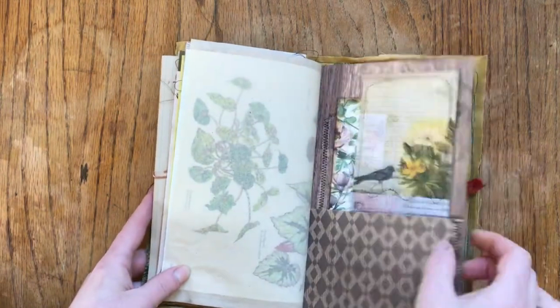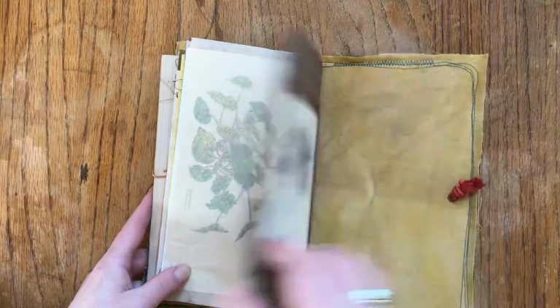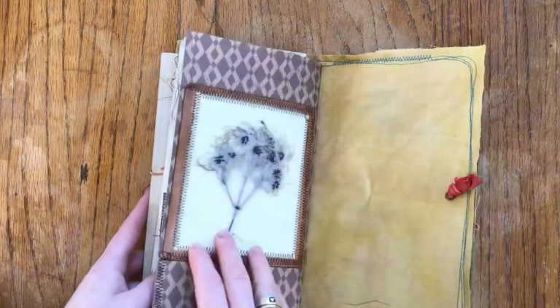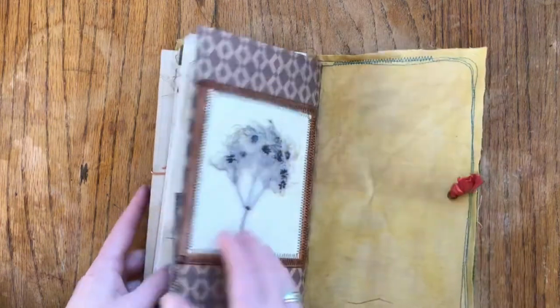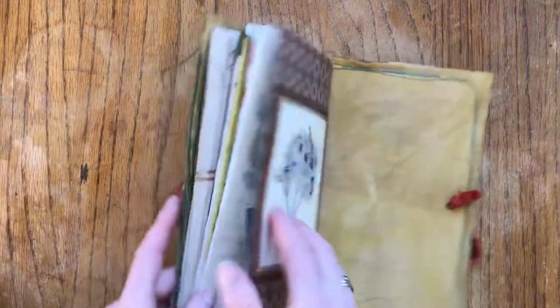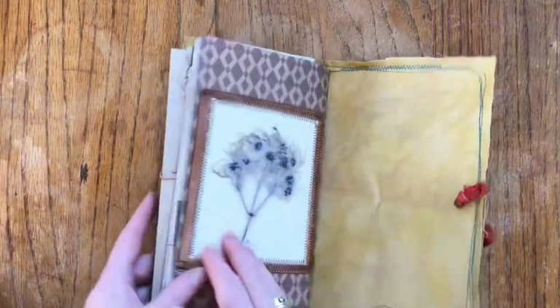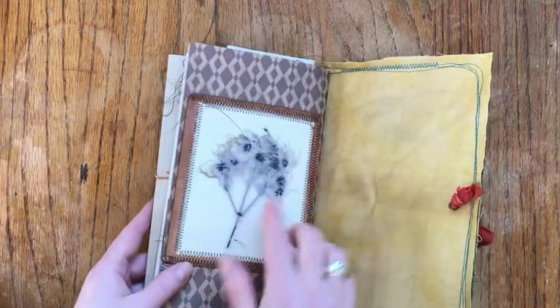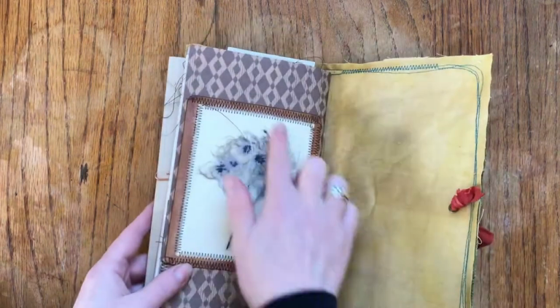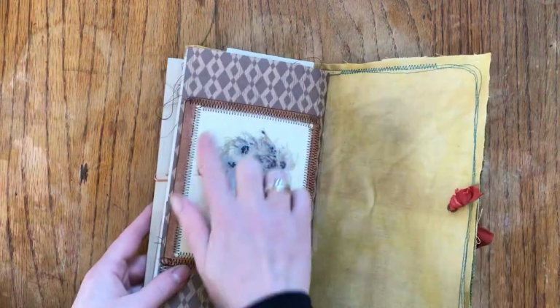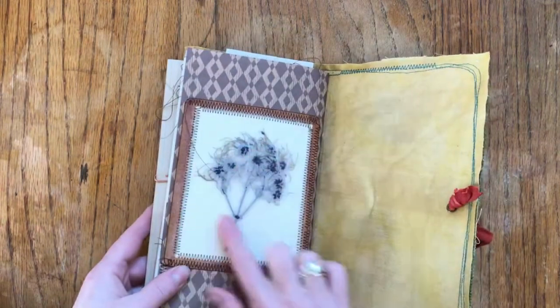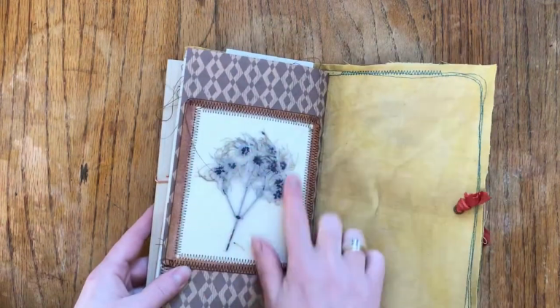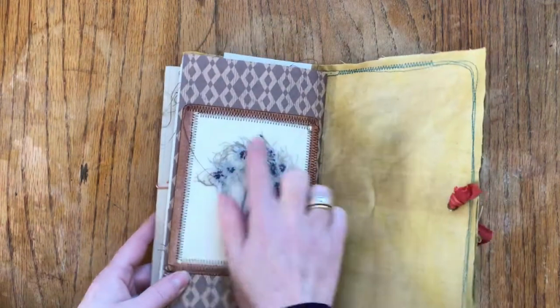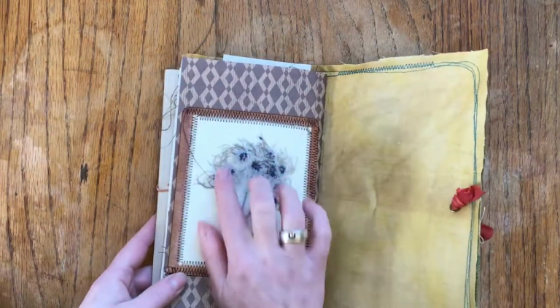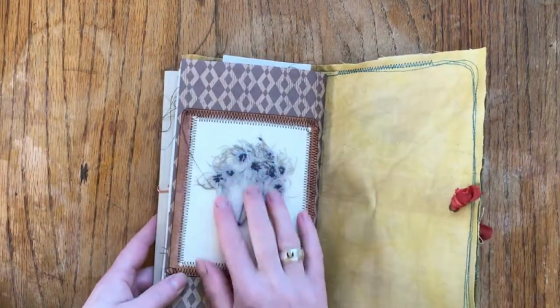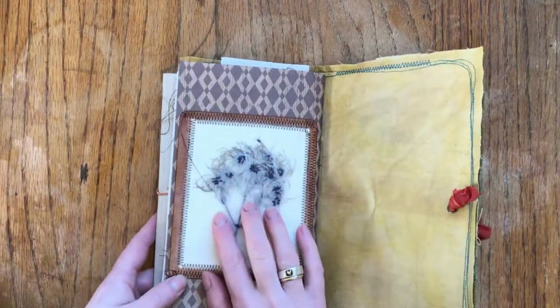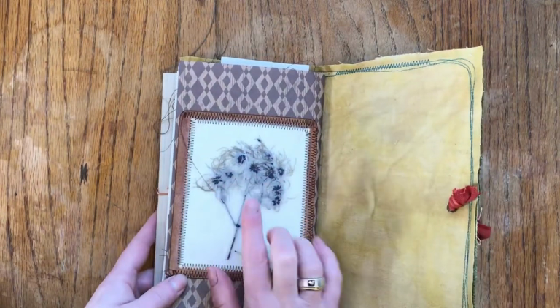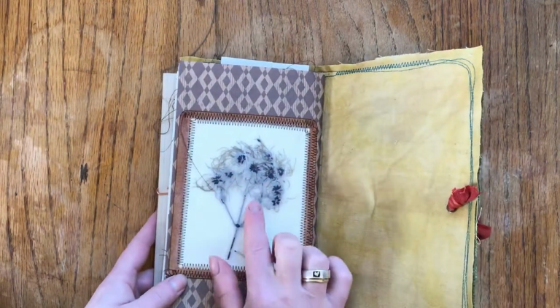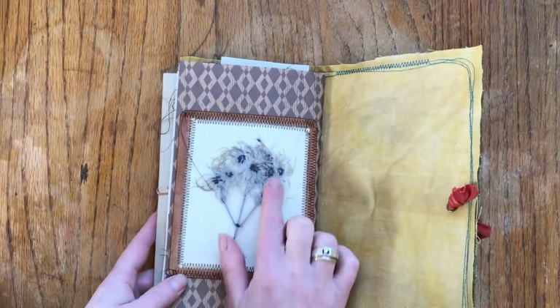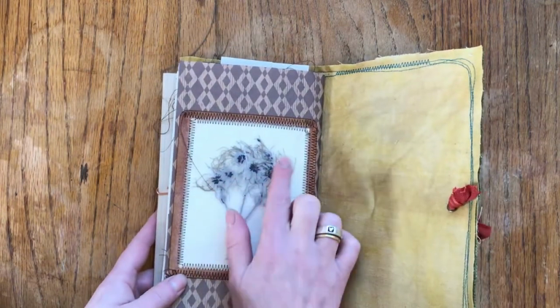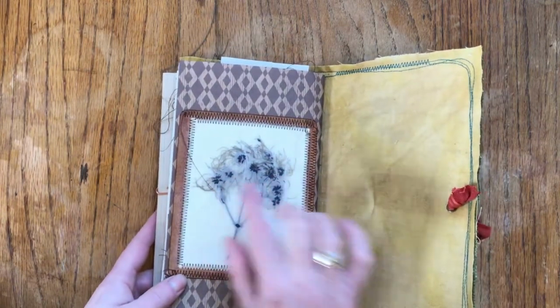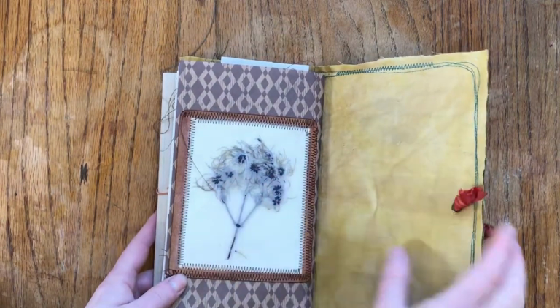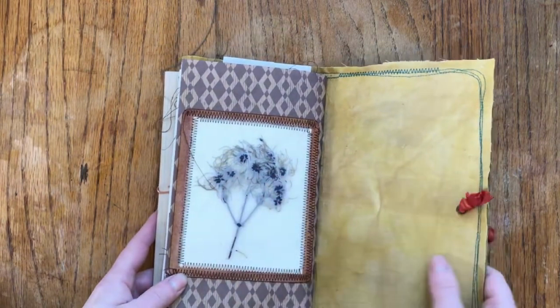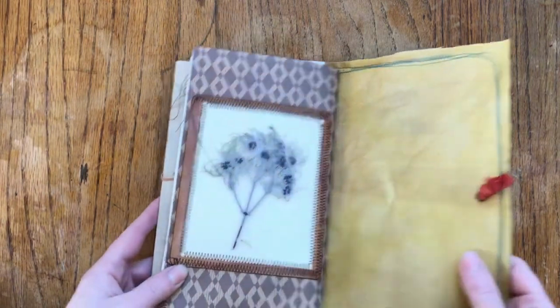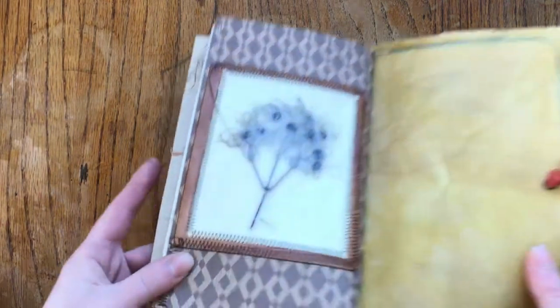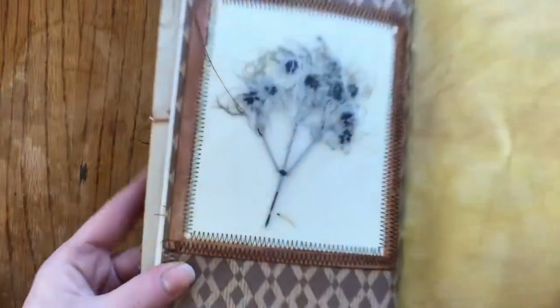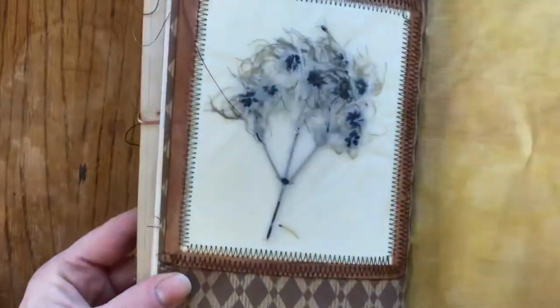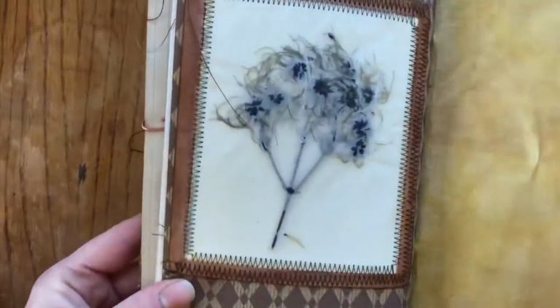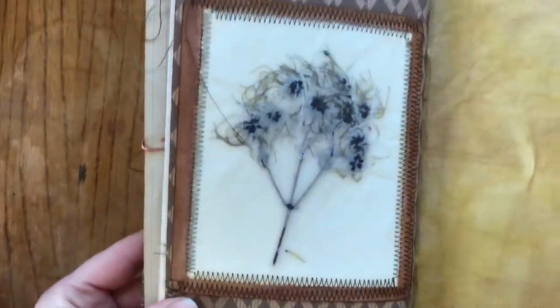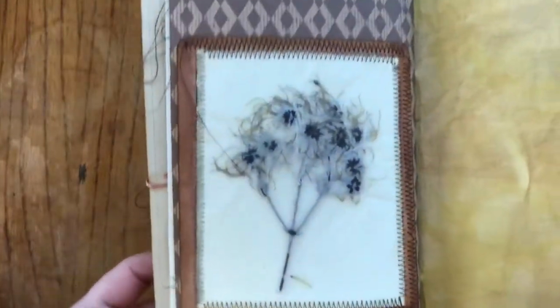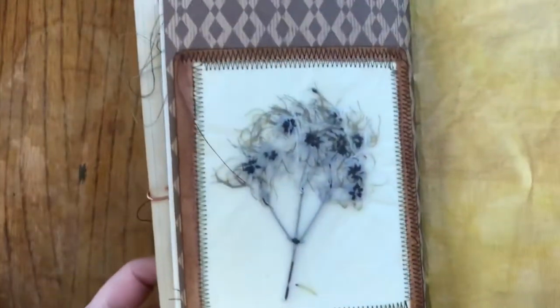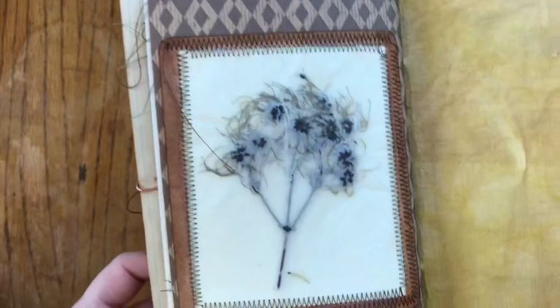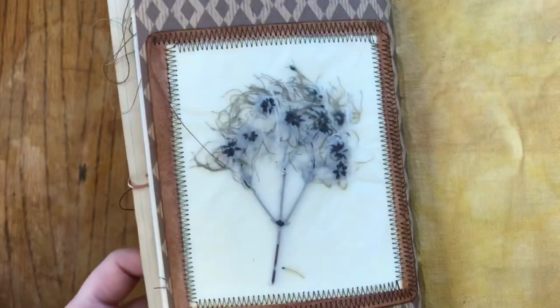Every journal has got this wax paper specimen. So you've seen blue and green - here is pink.